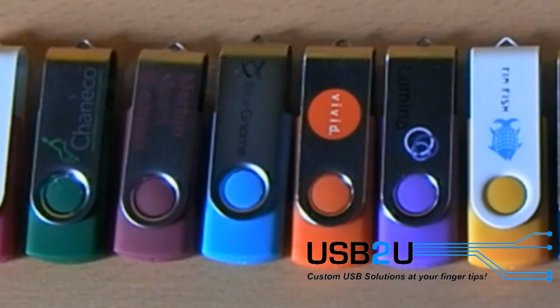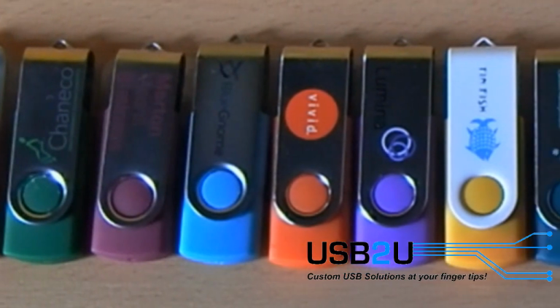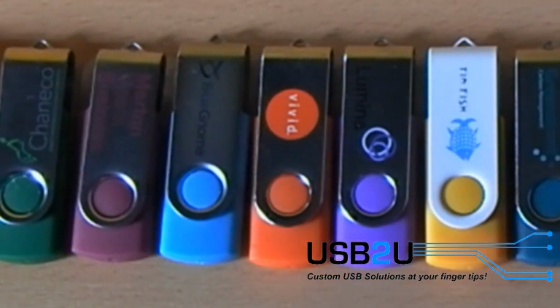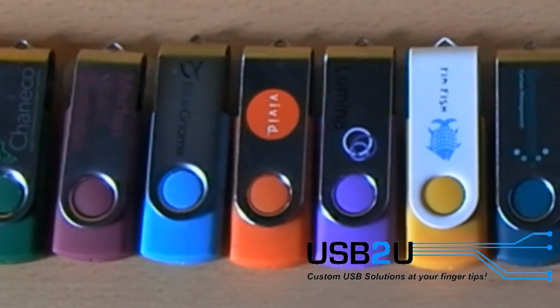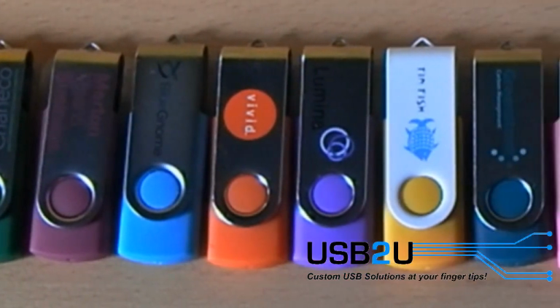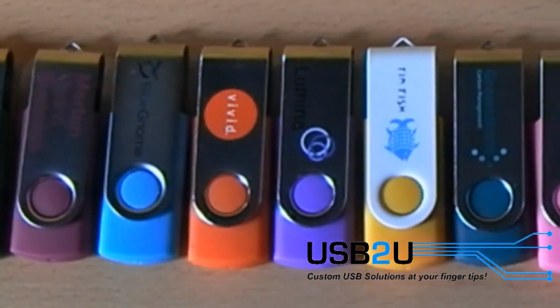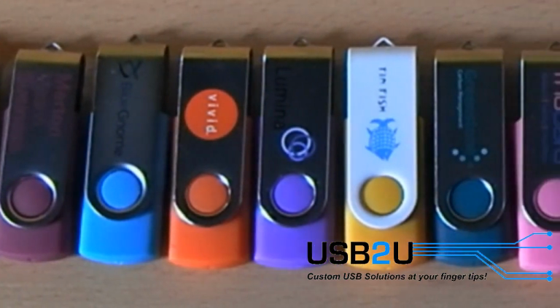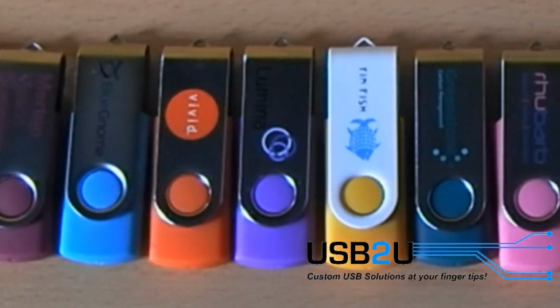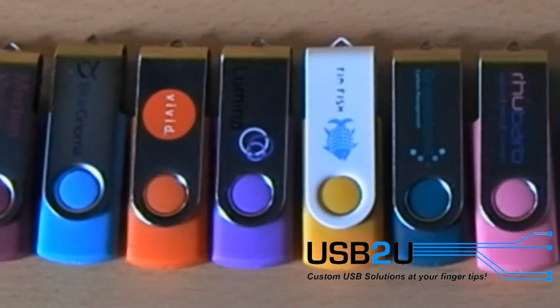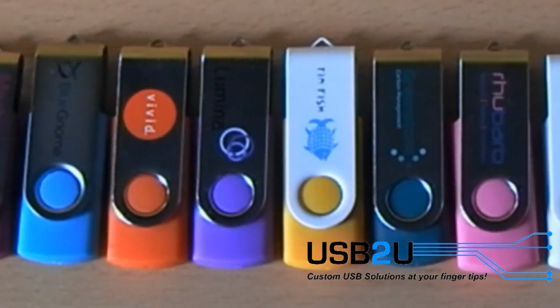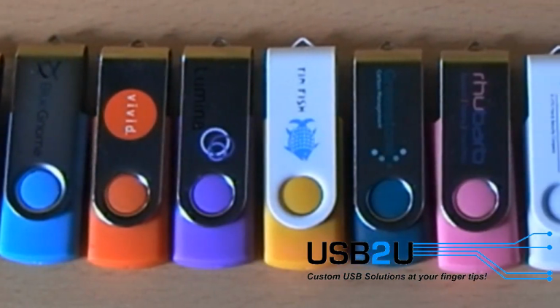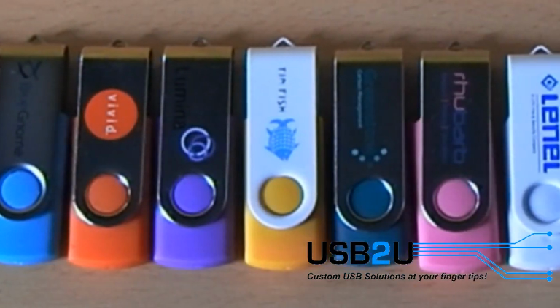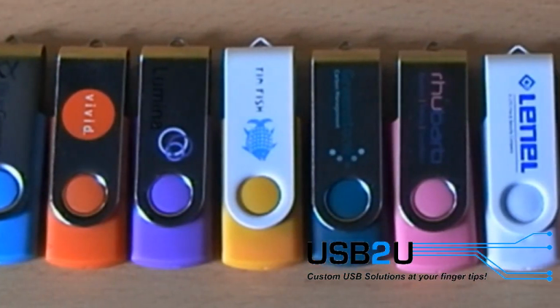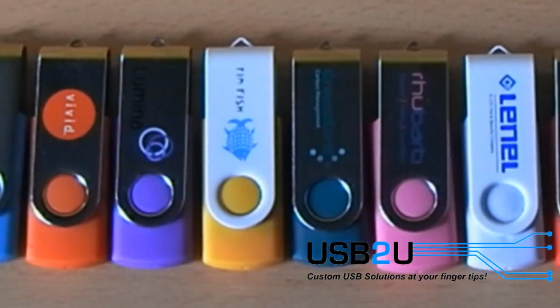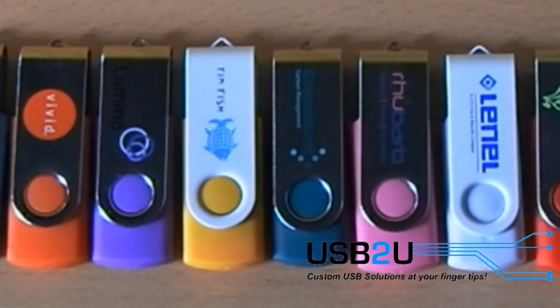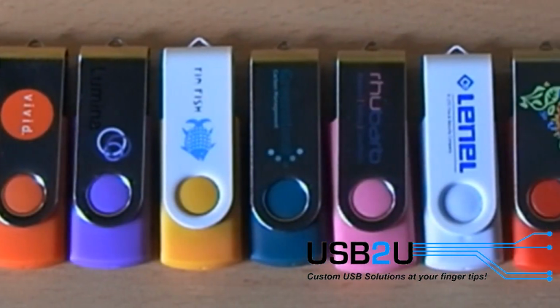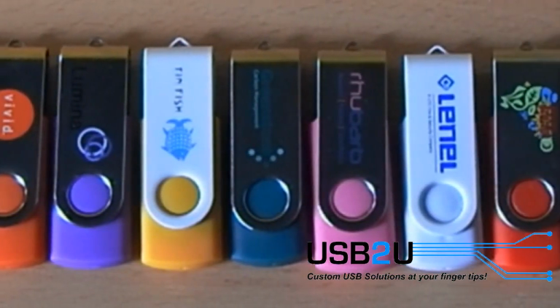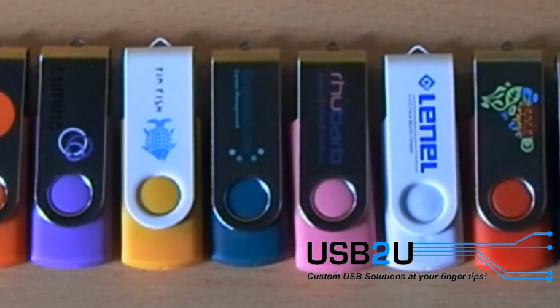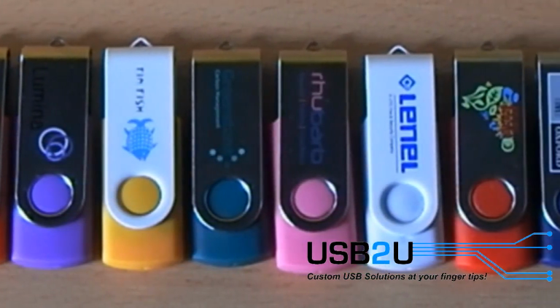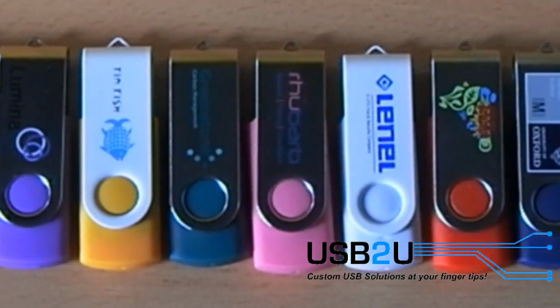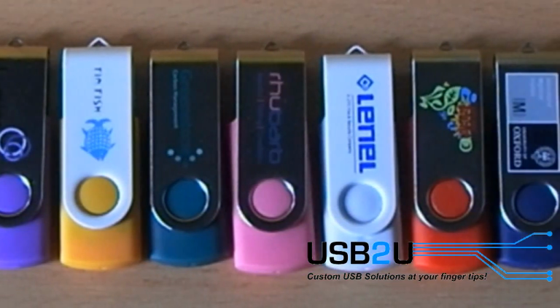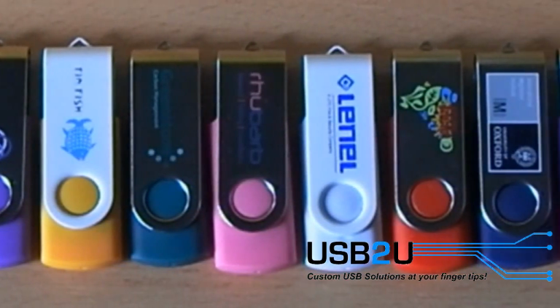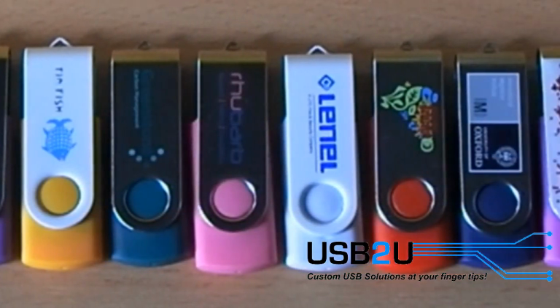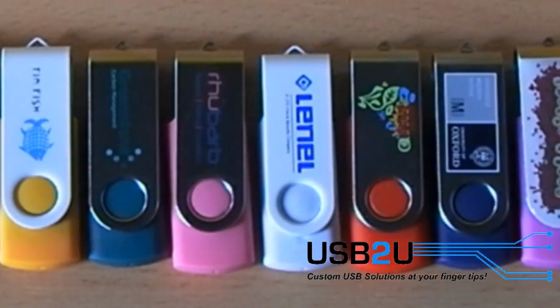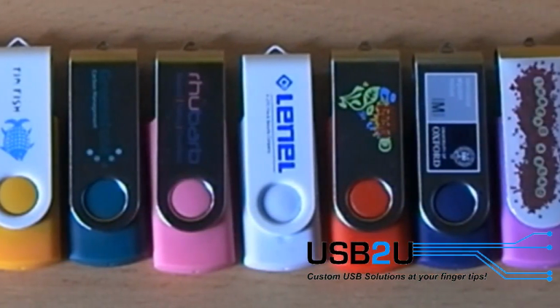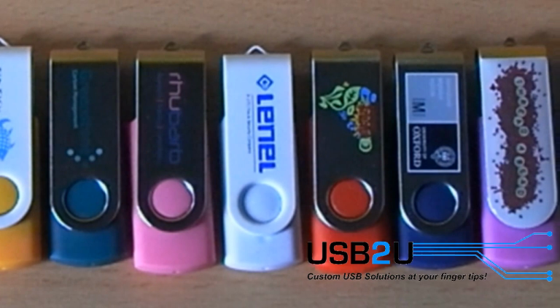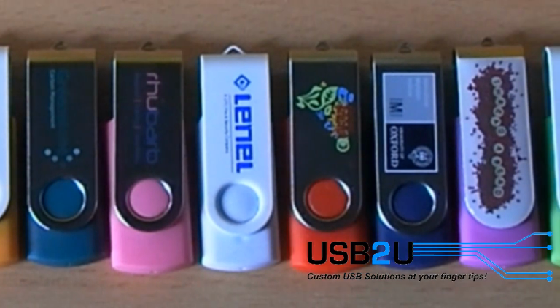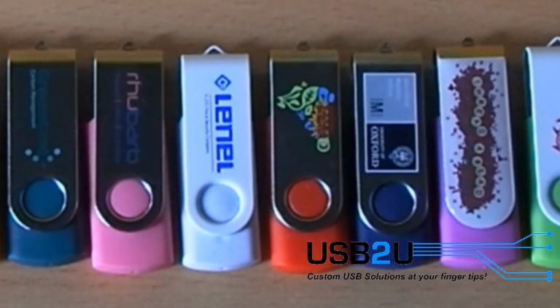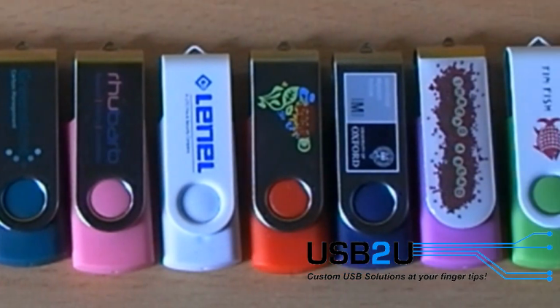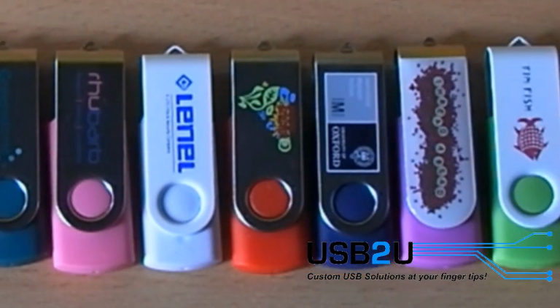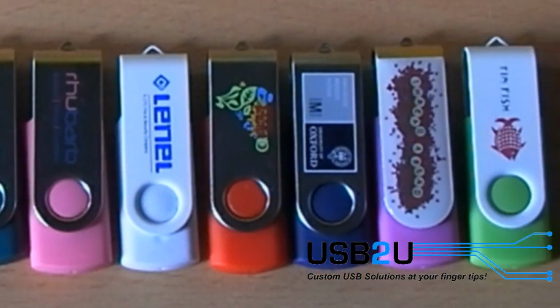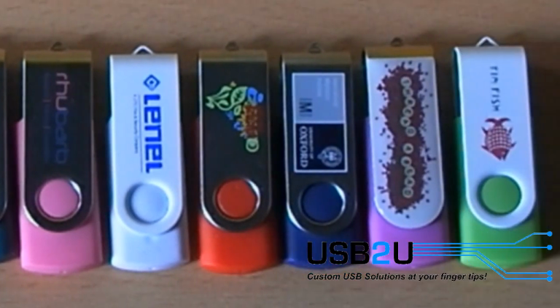With no cap to lose and the huge range of colours available, you can mix and match the colours of the body and the clip to create a unique looking drive.